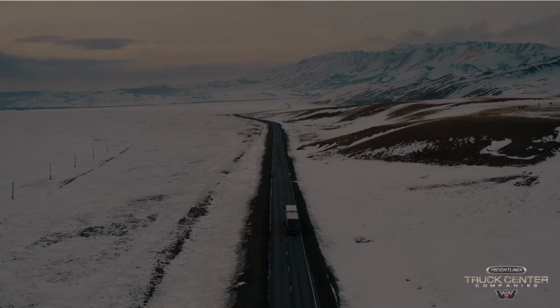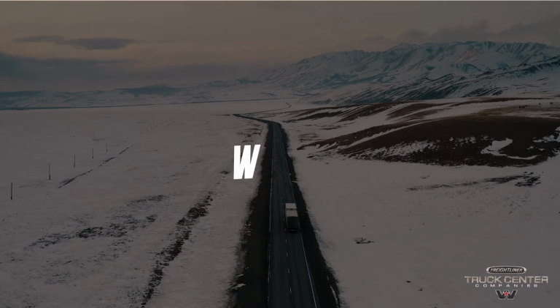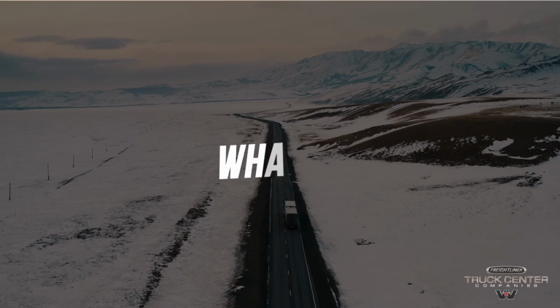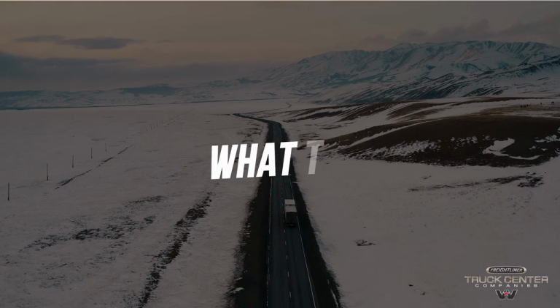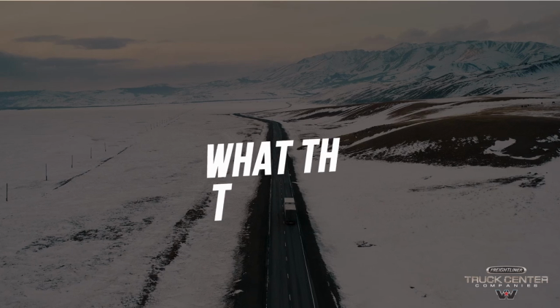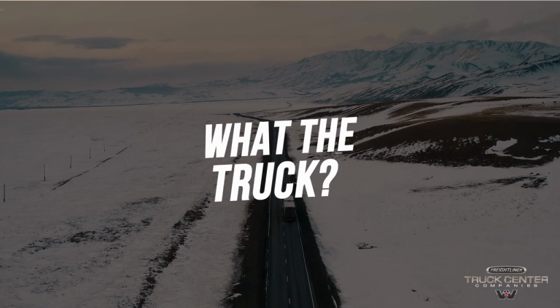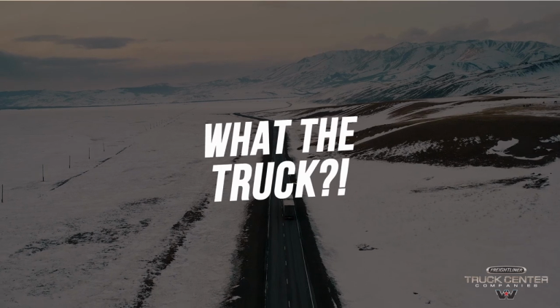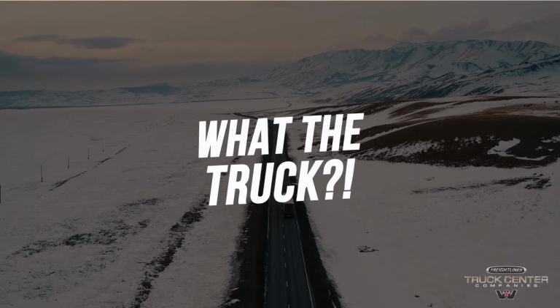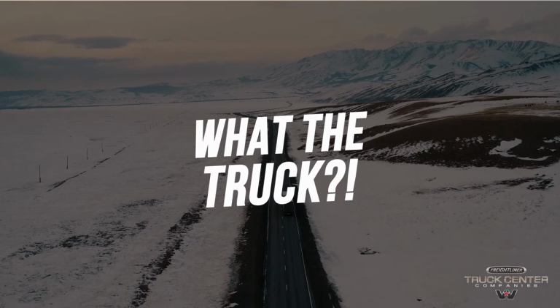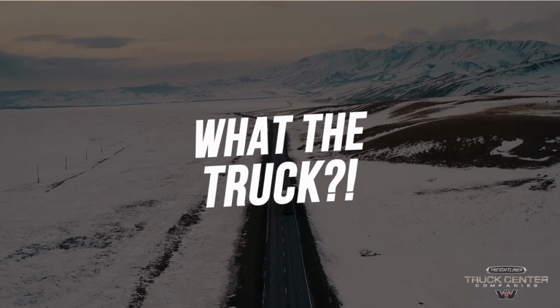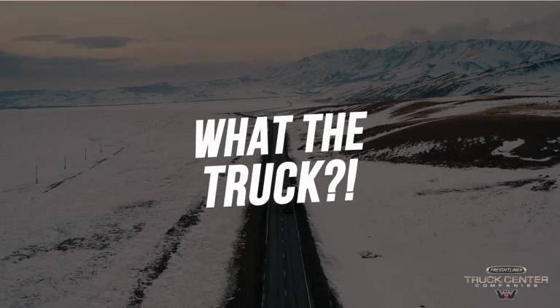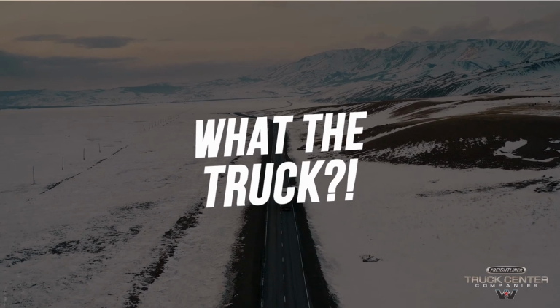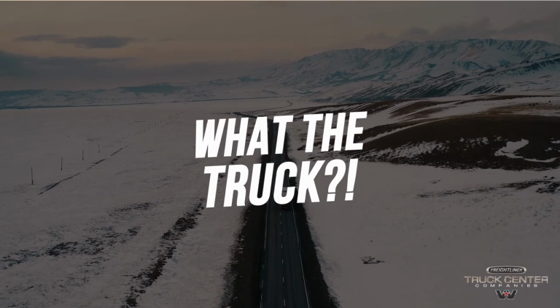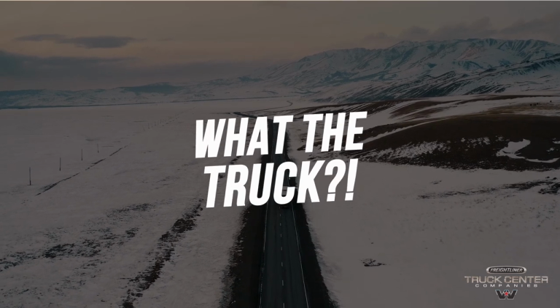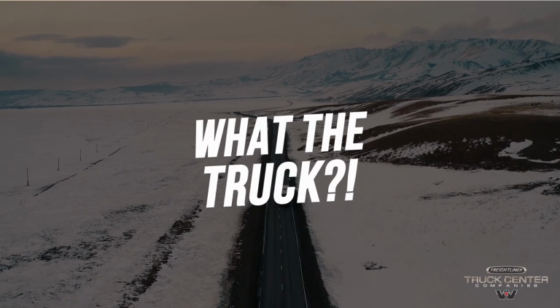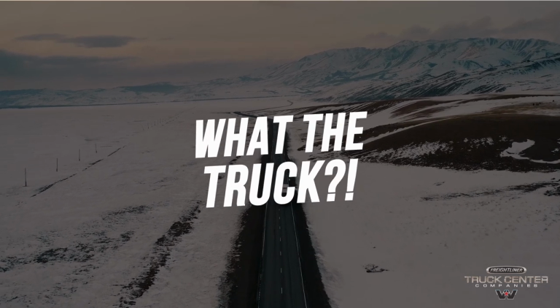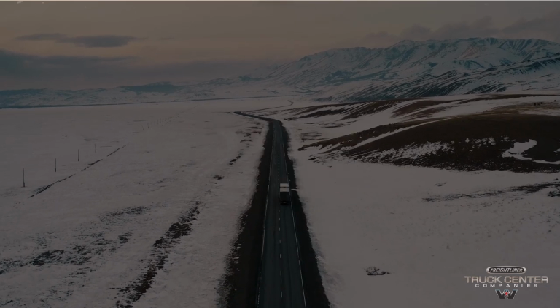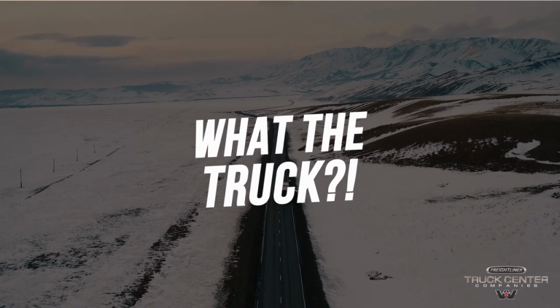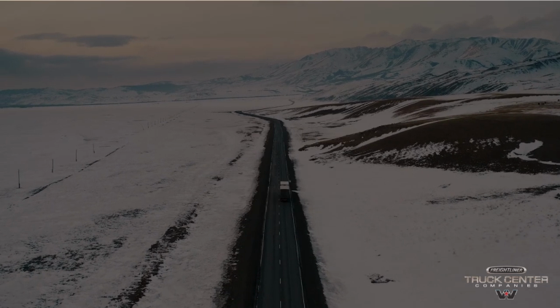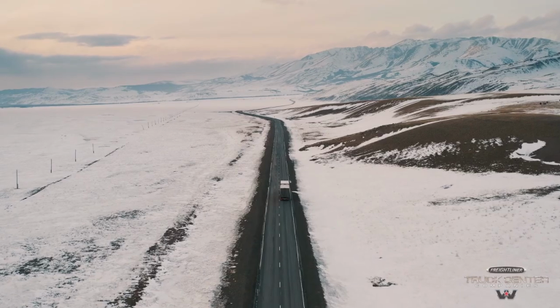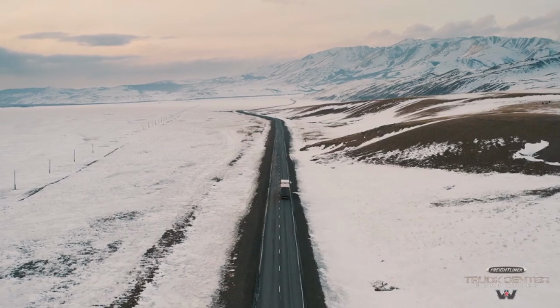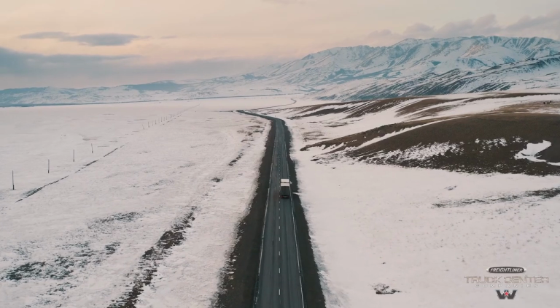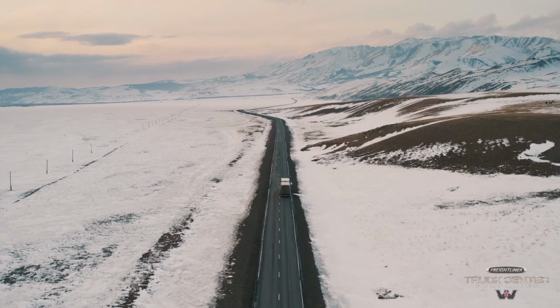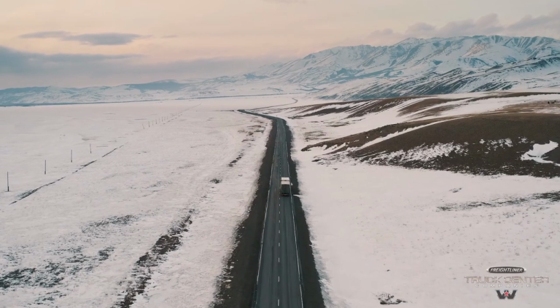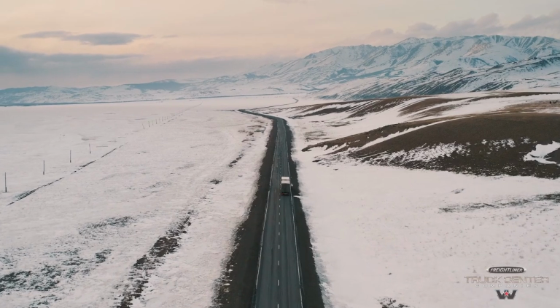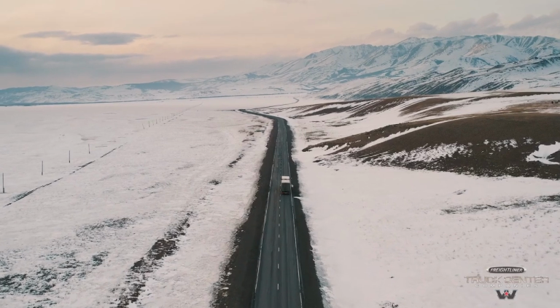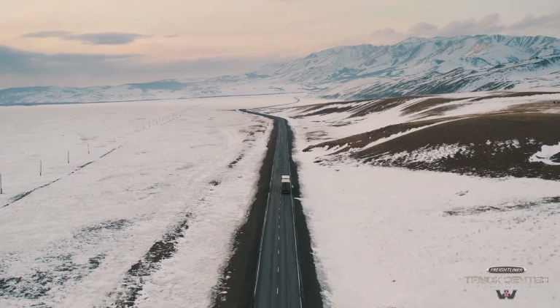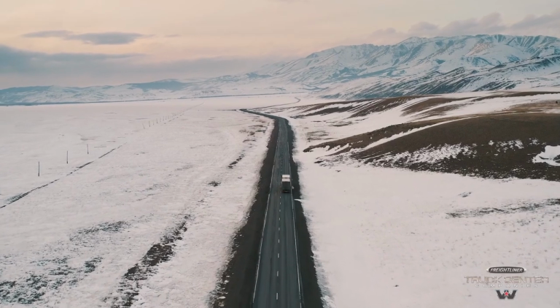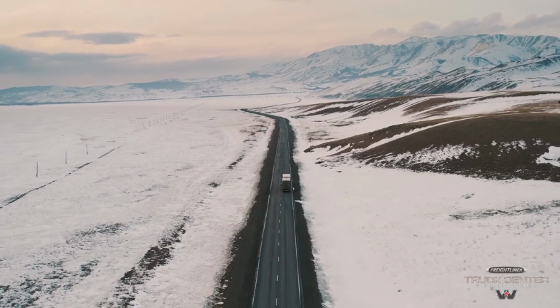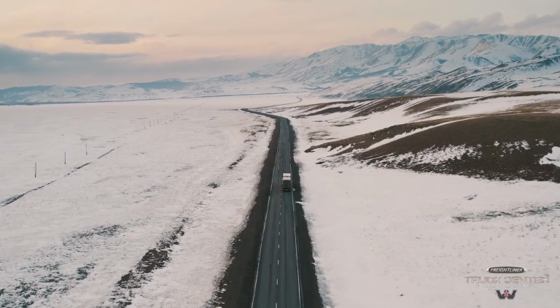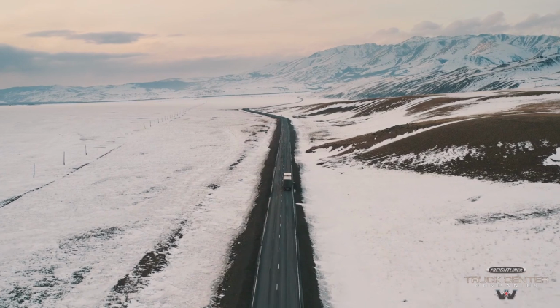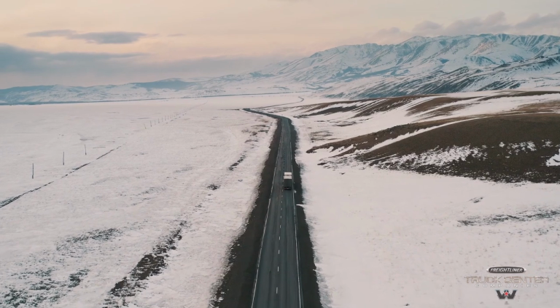Hello everyone and welcome back to another episode of What the Truck. Today we're talking all about diesel fuel gelling.